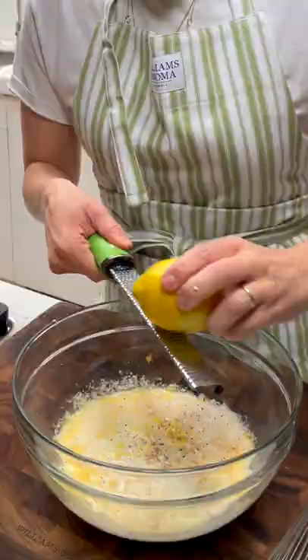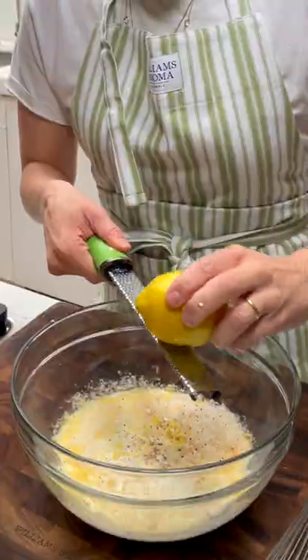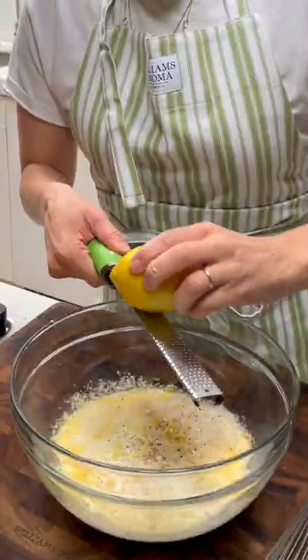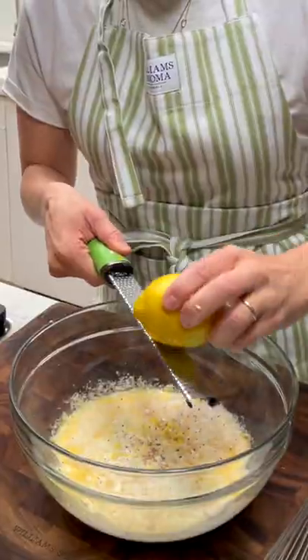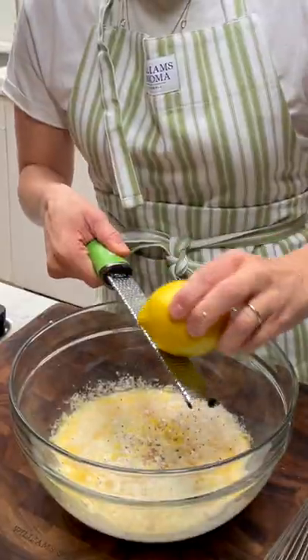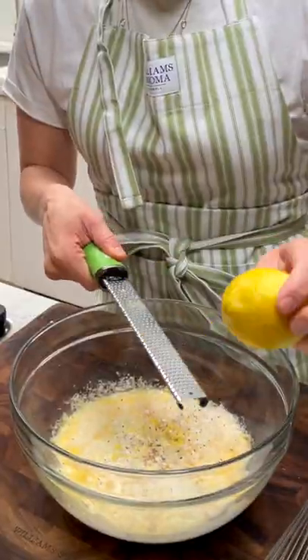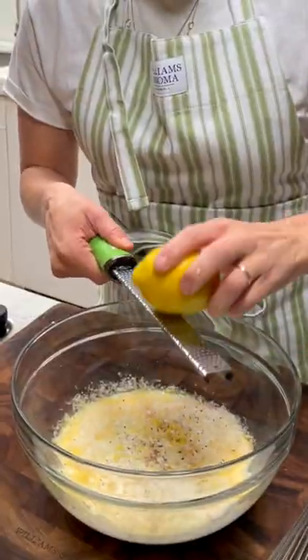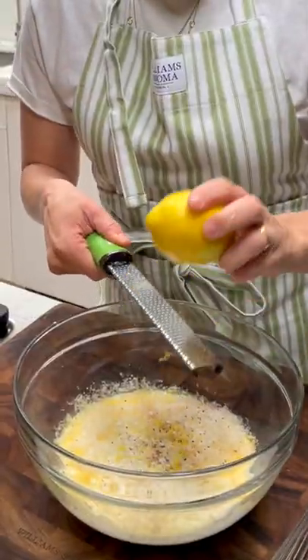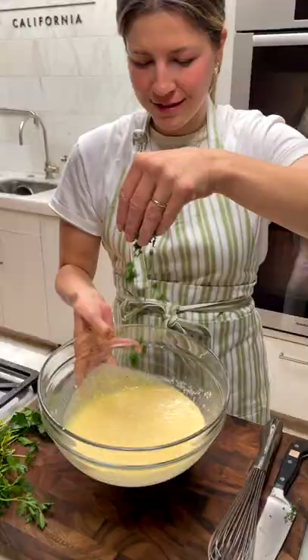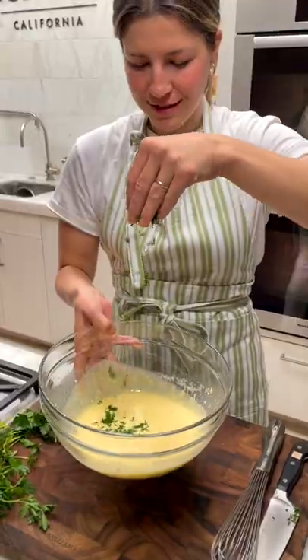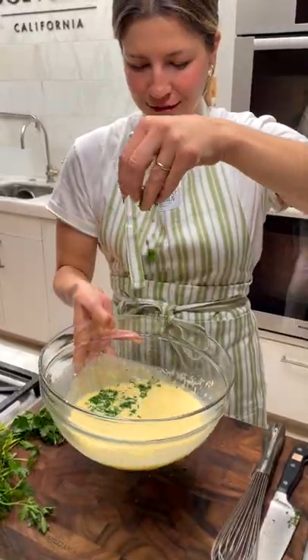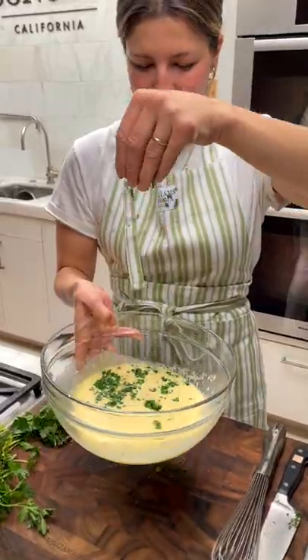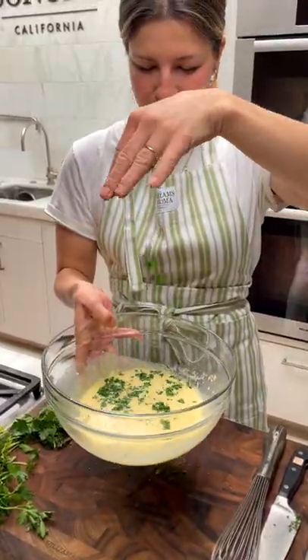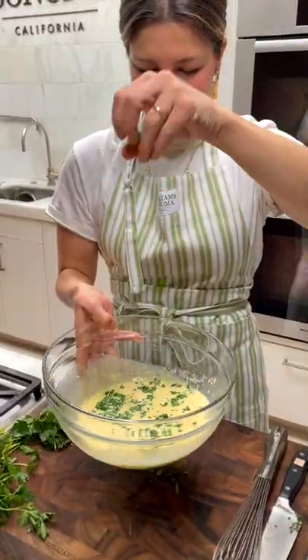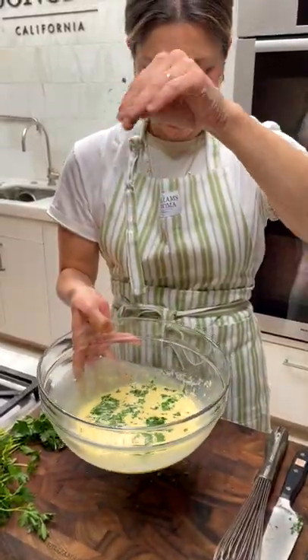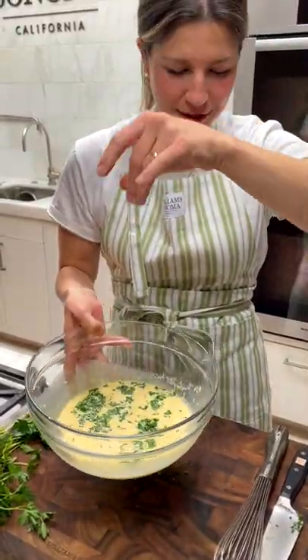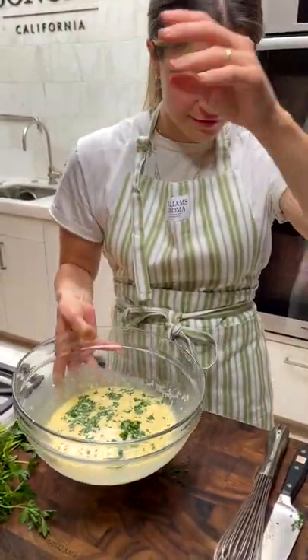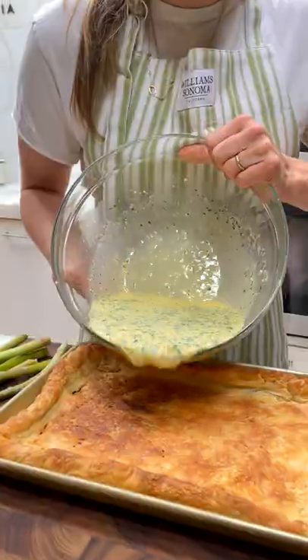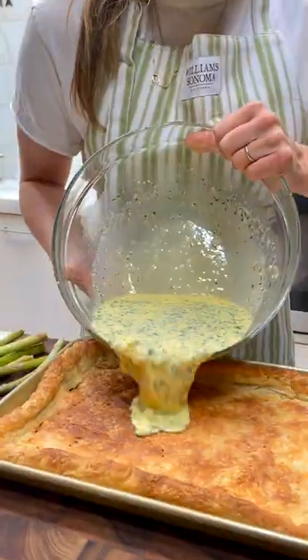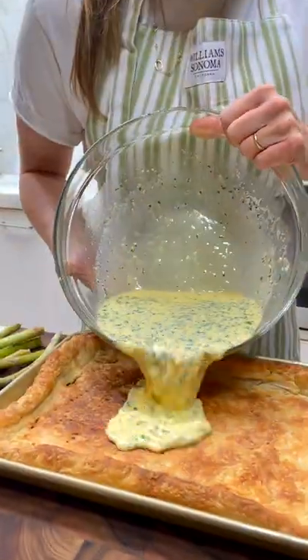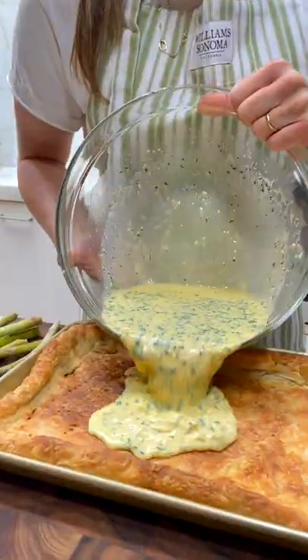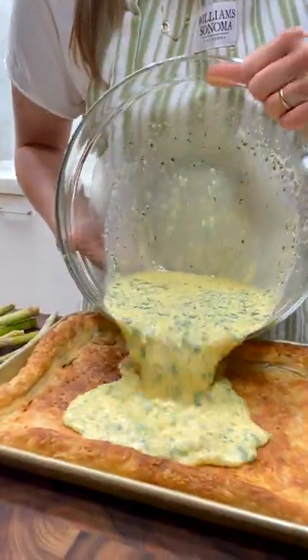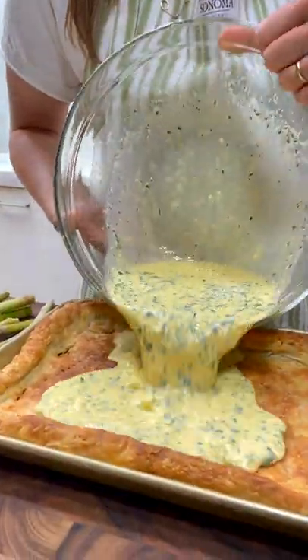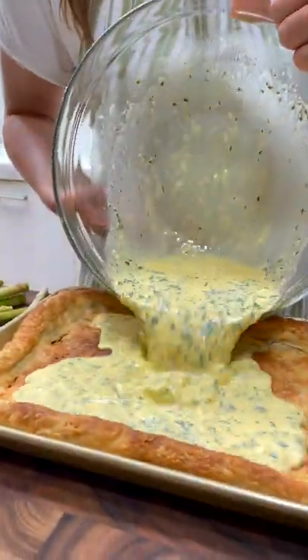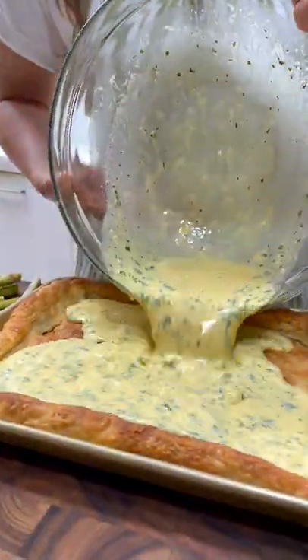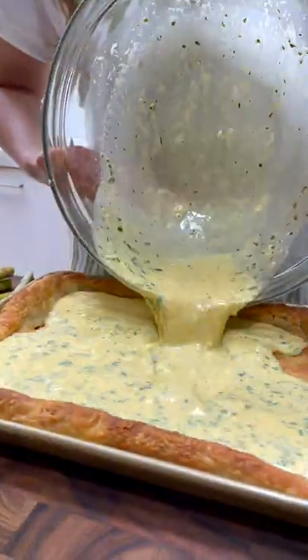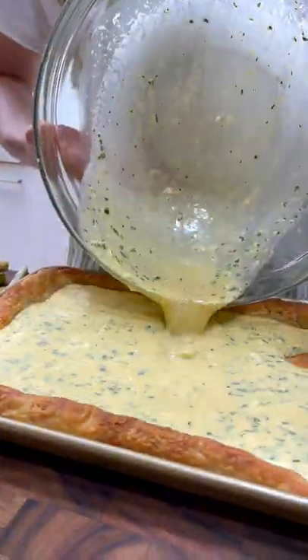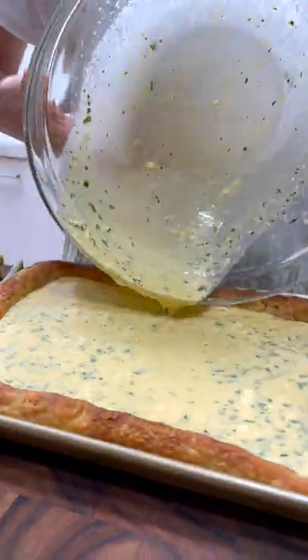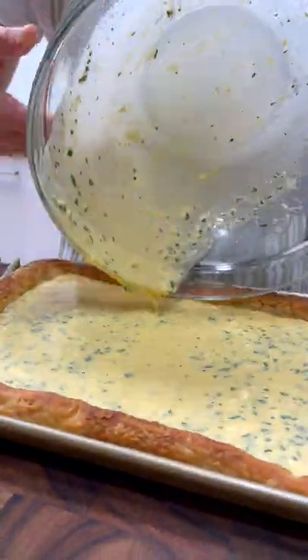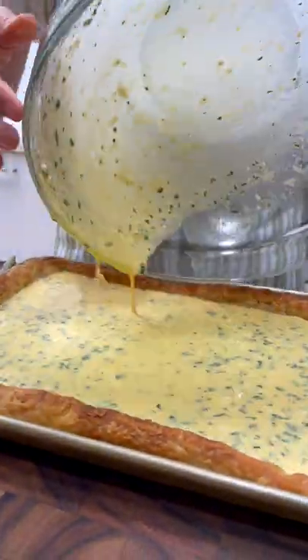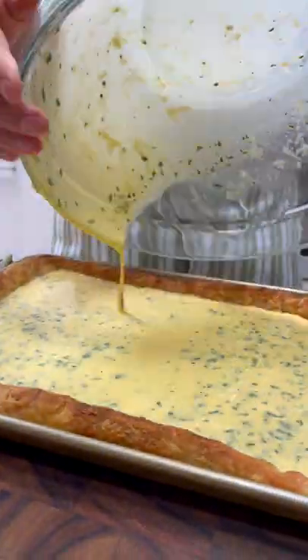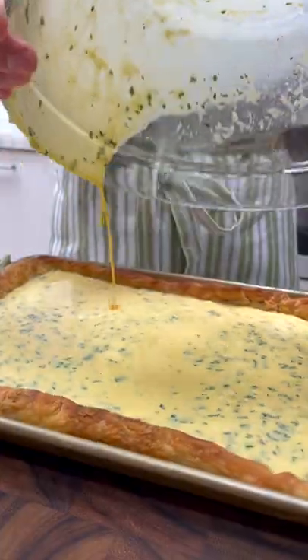This tart is all about color. I love it. That's gorgeous.